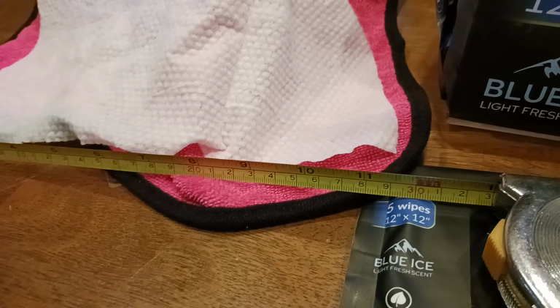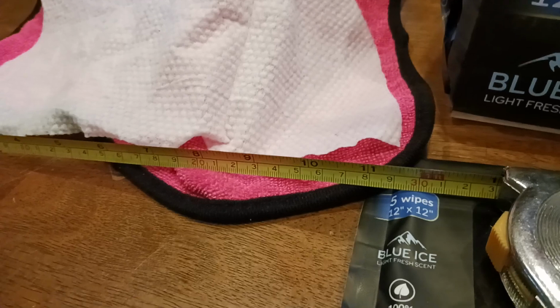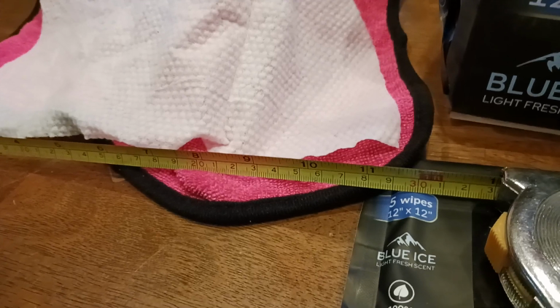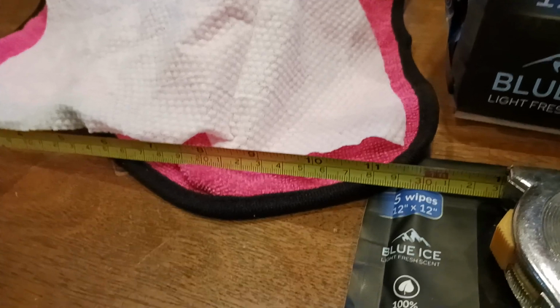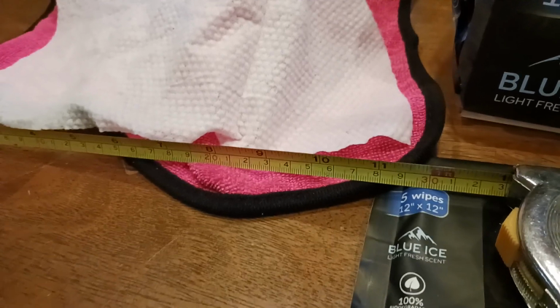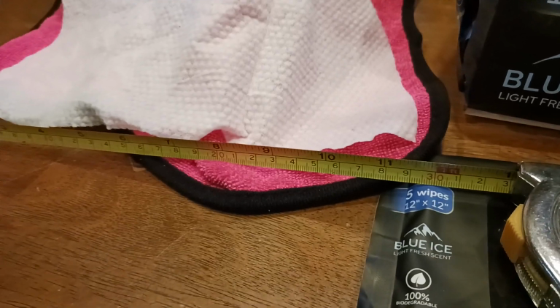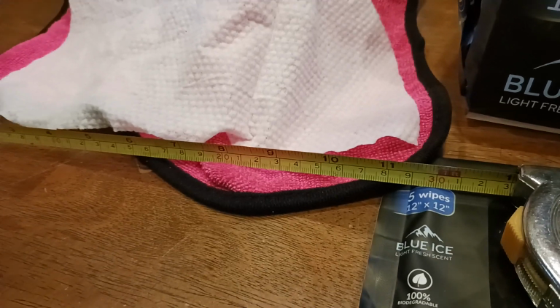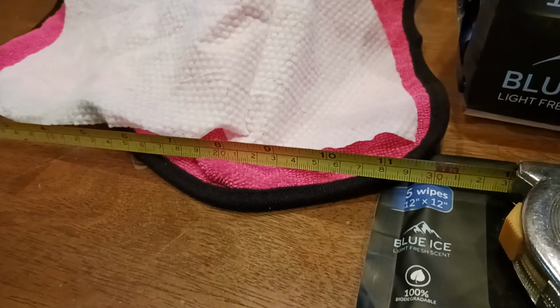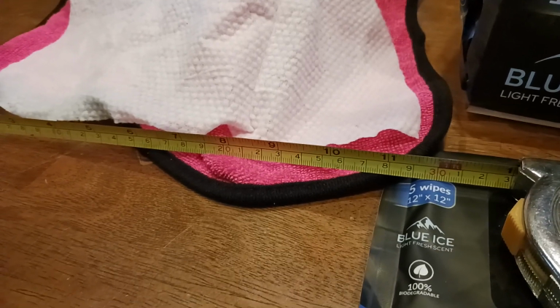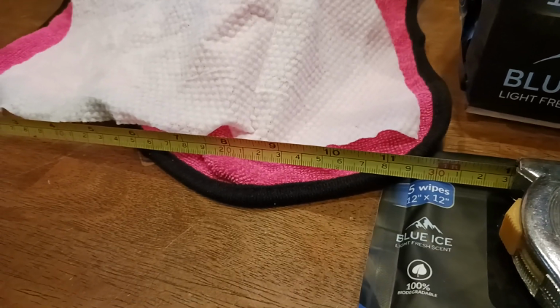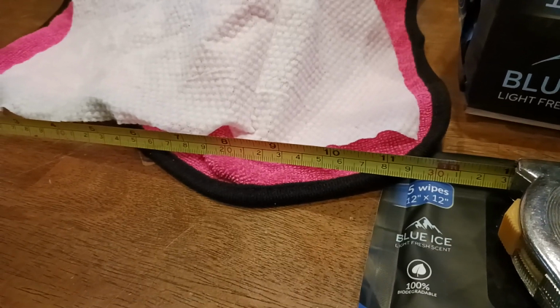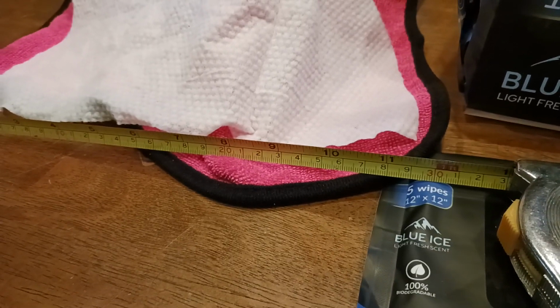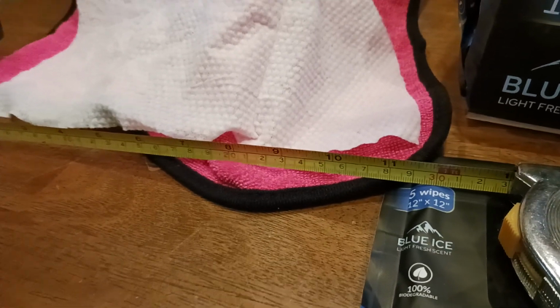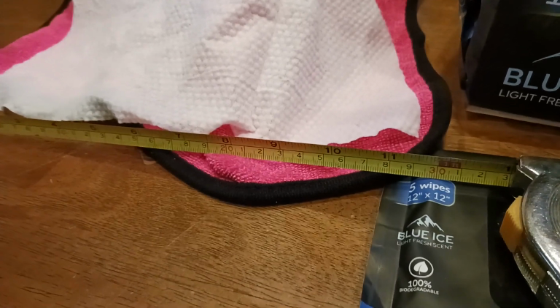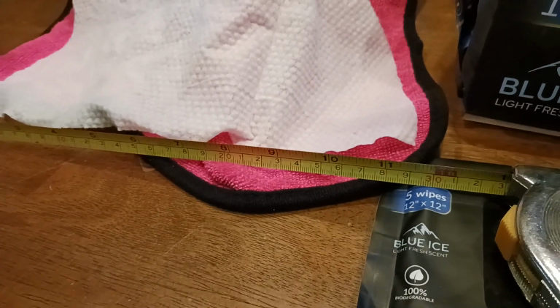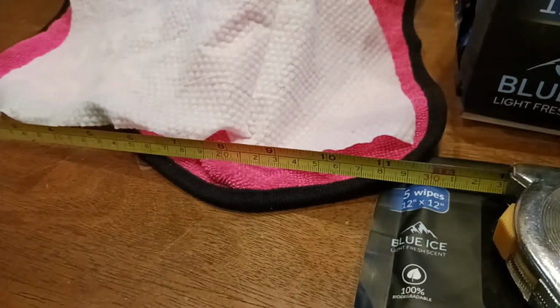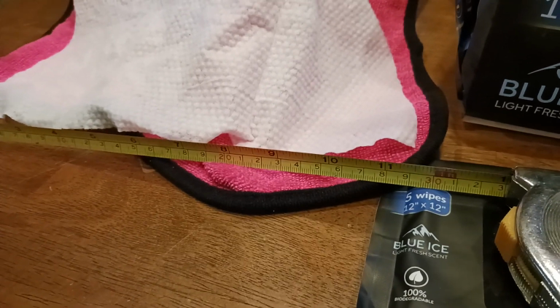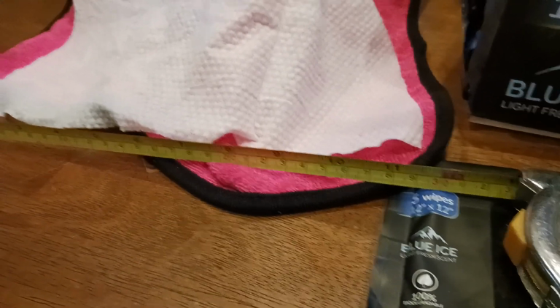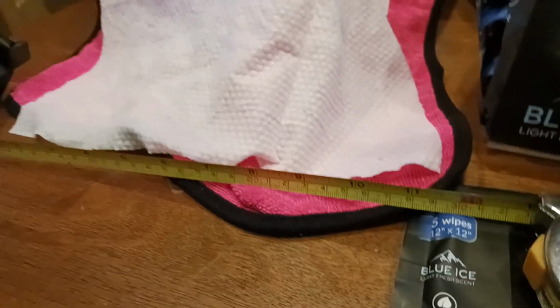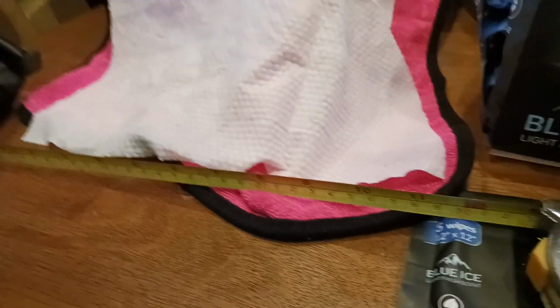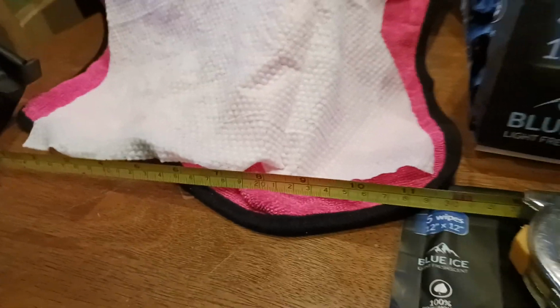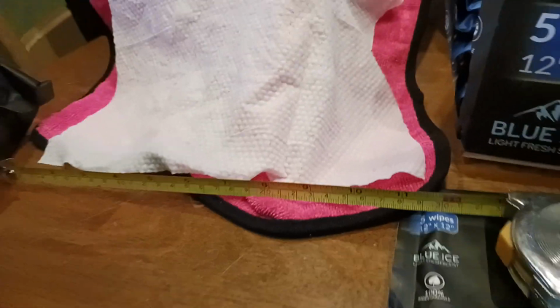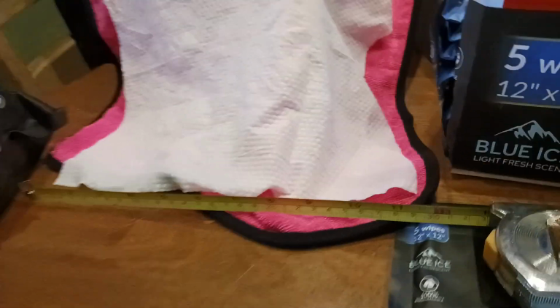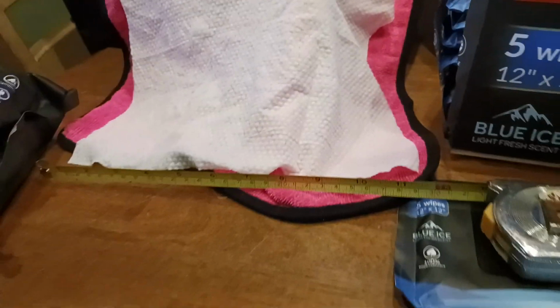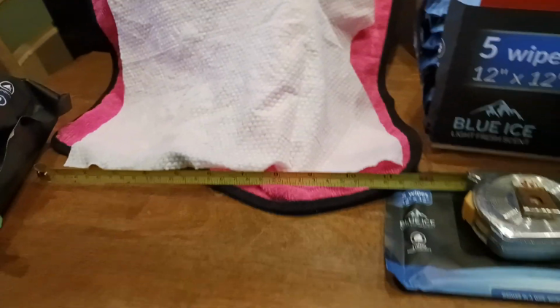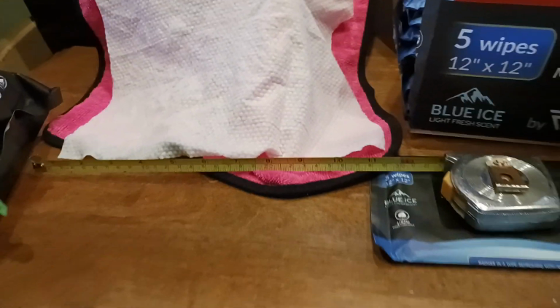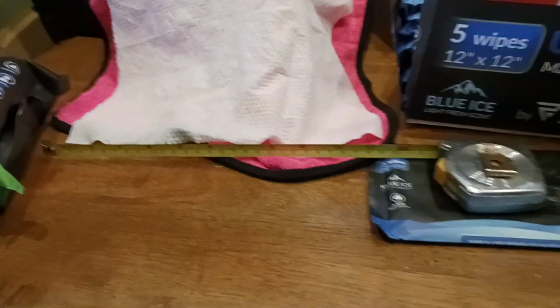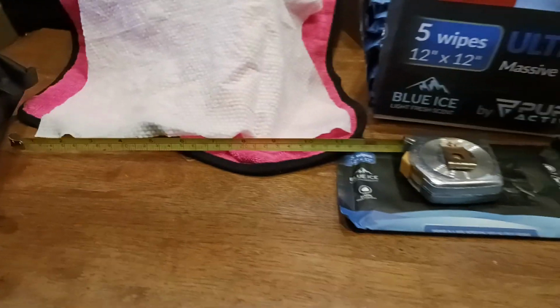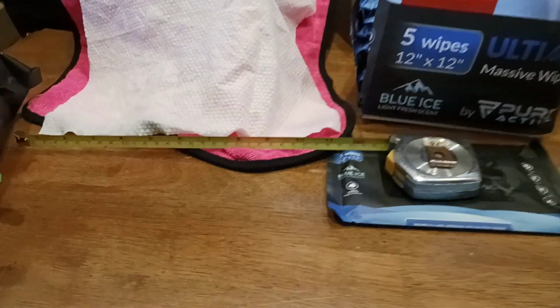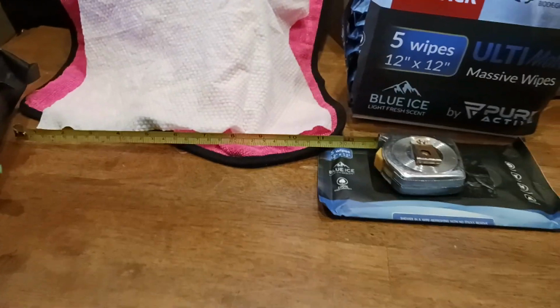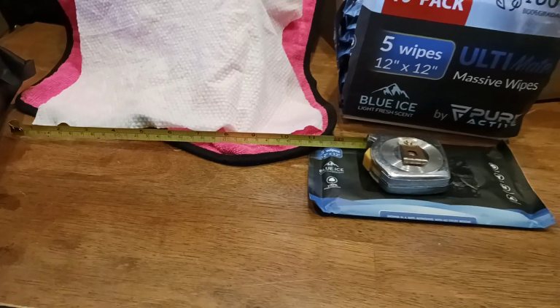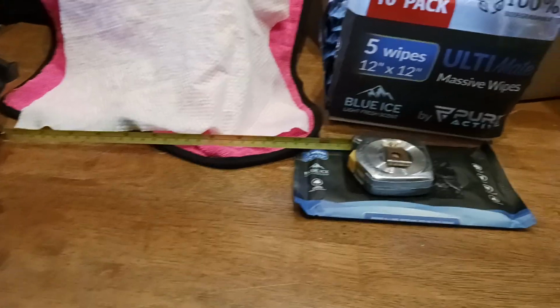Those times when maybe you just need 12 inches. The old cooter here coming at you with another exciting video.